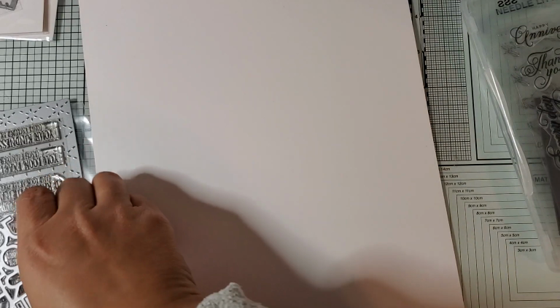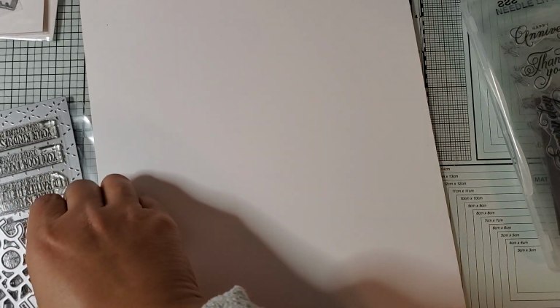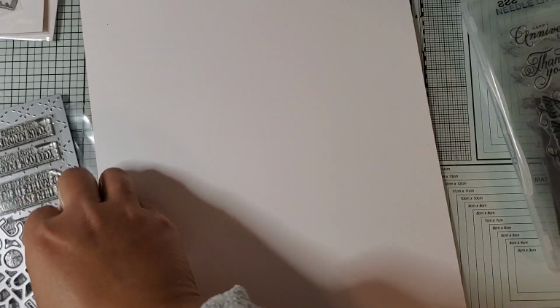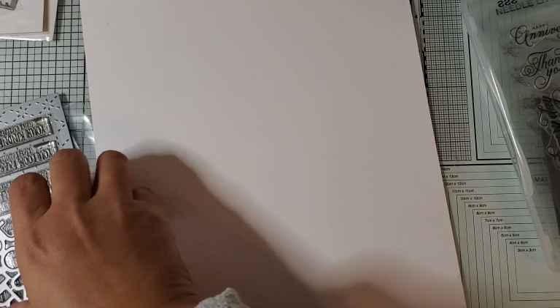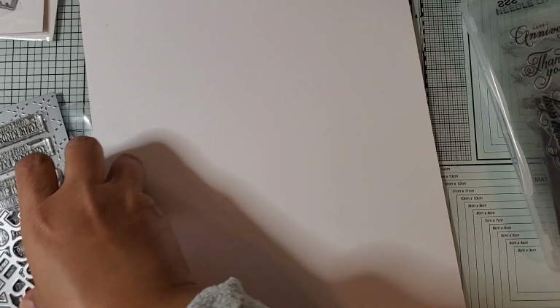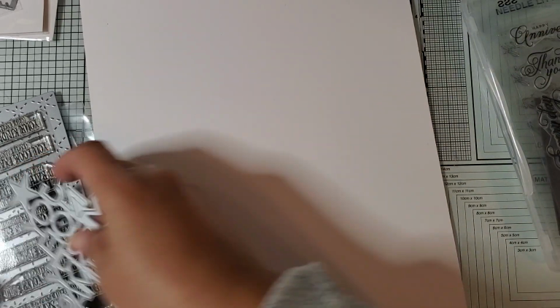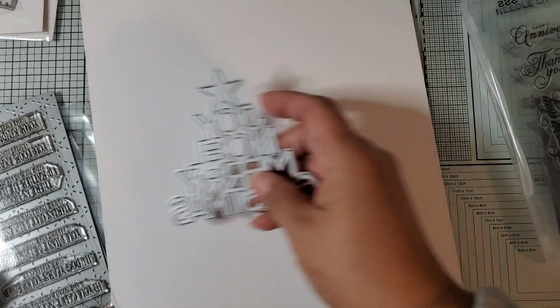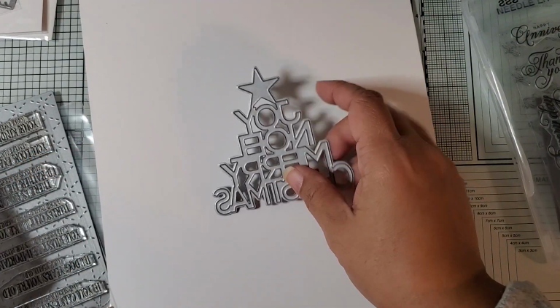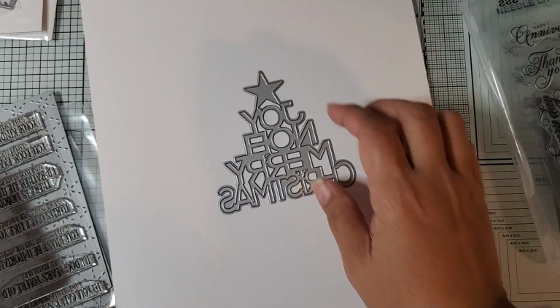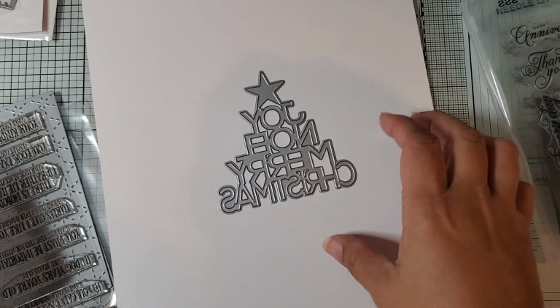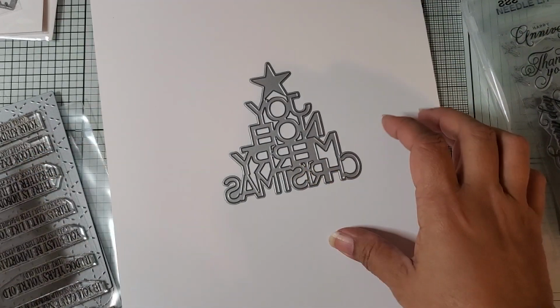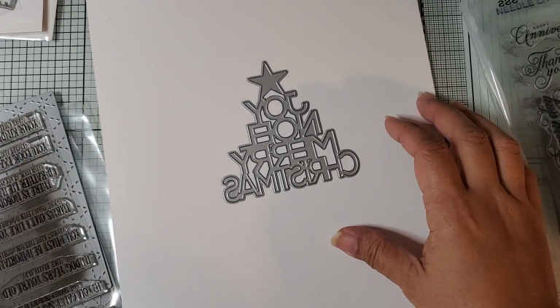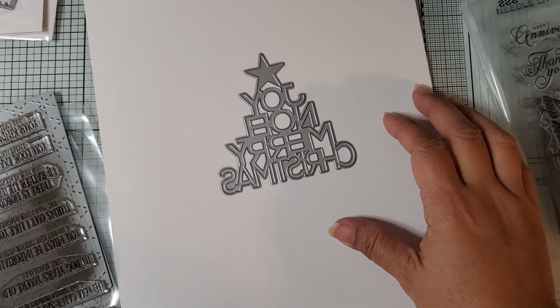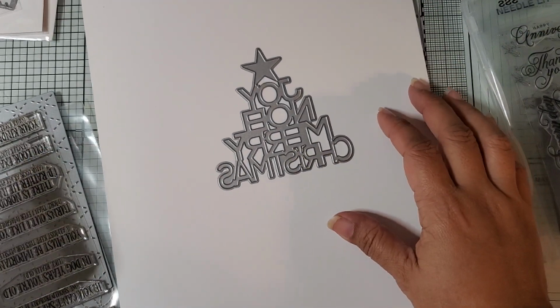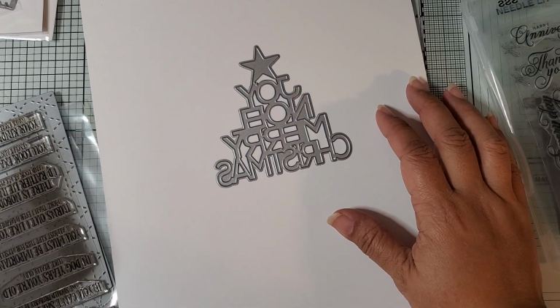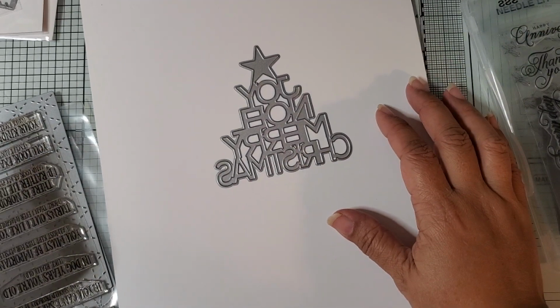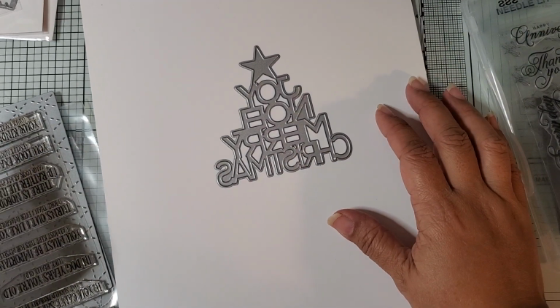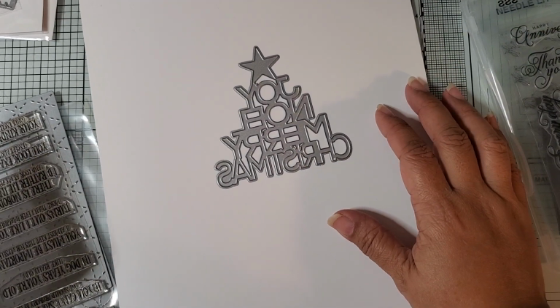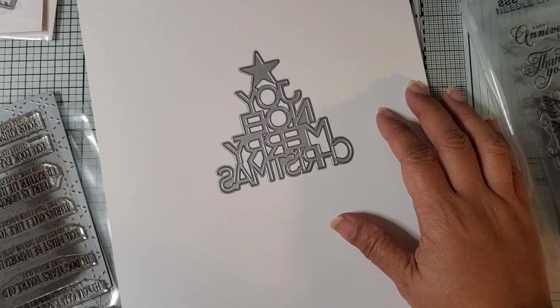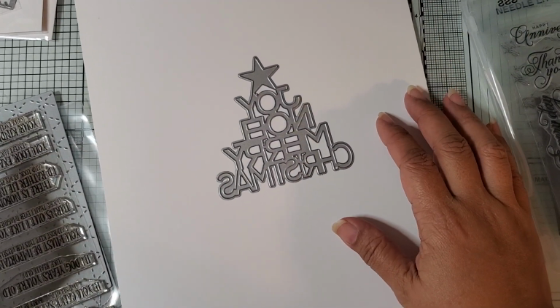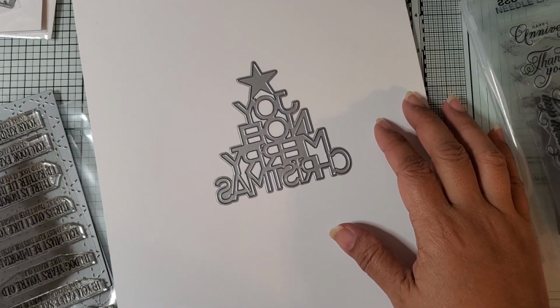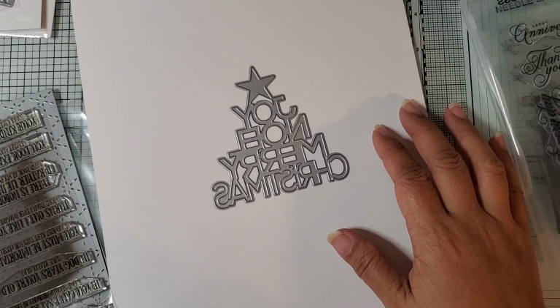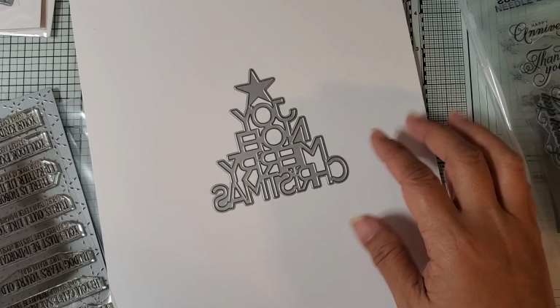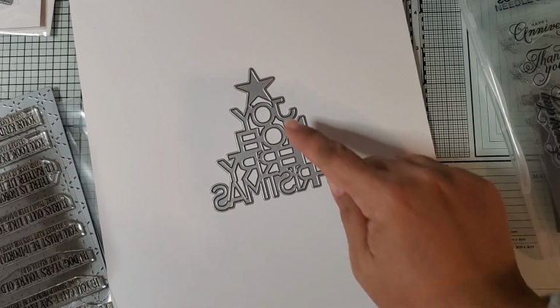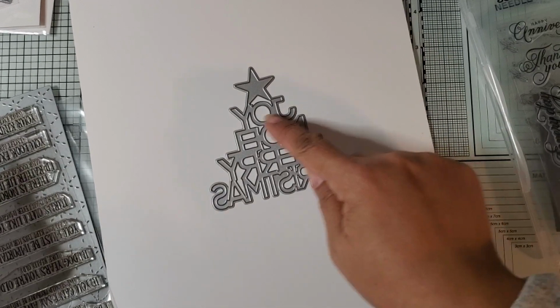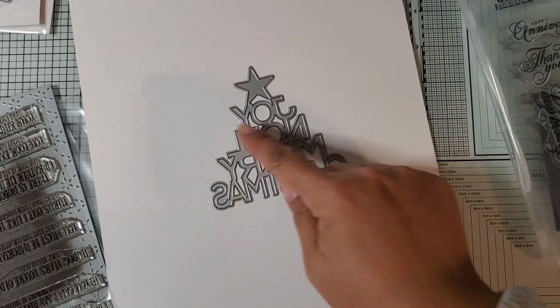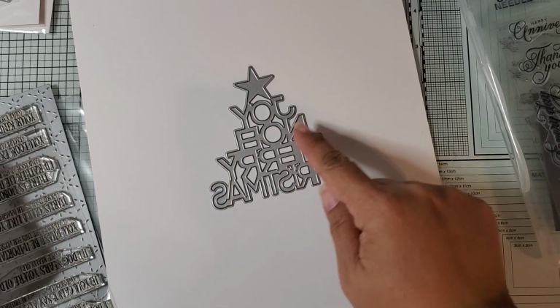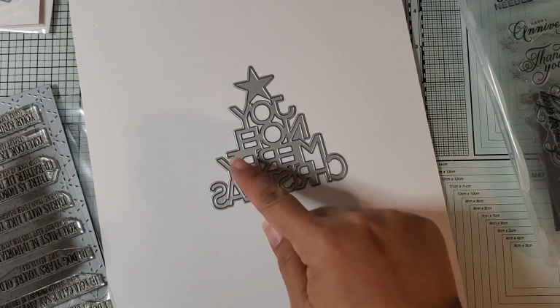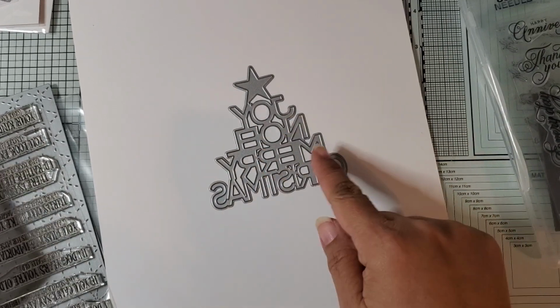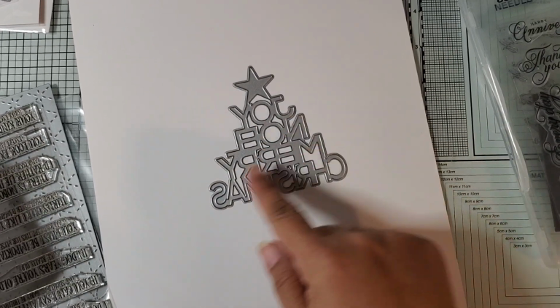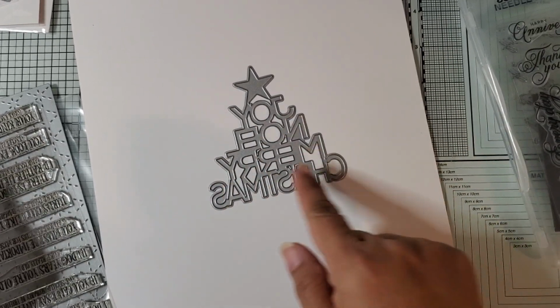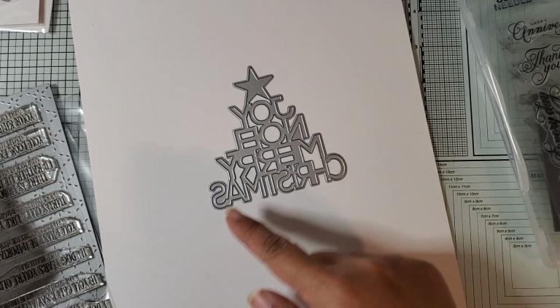I got this die — Christmas Words Tree Die. So it says Joy, Noel, Merry Christmas.